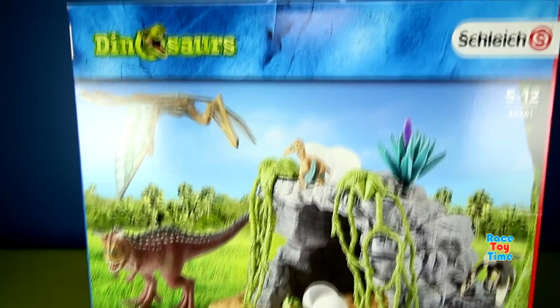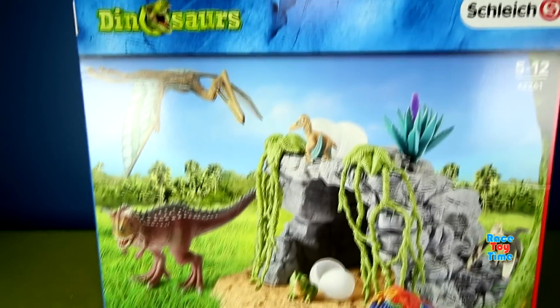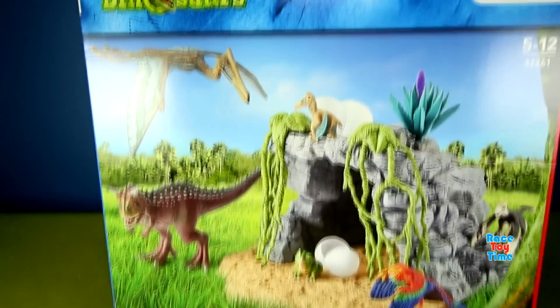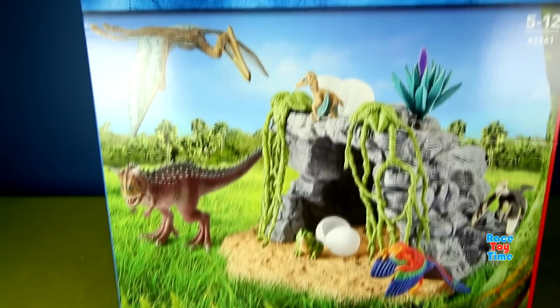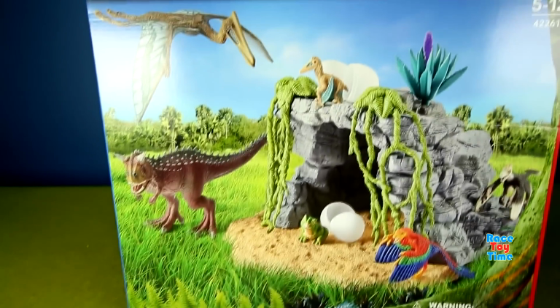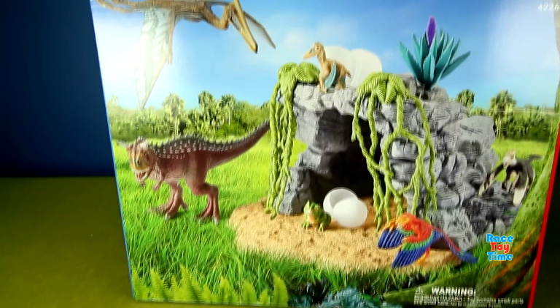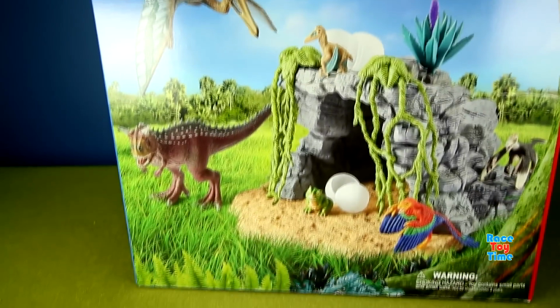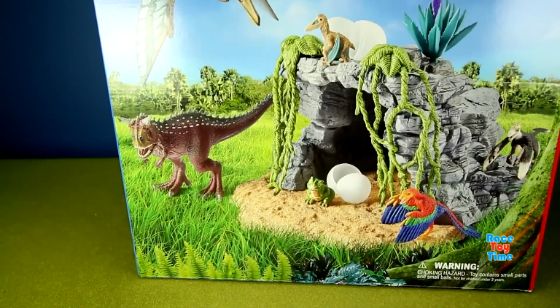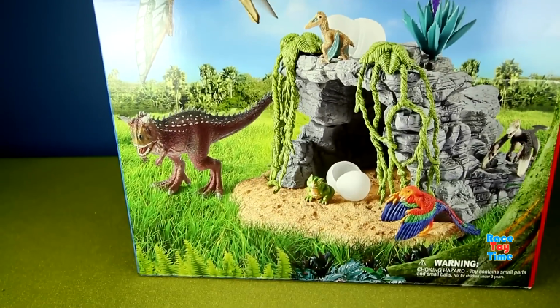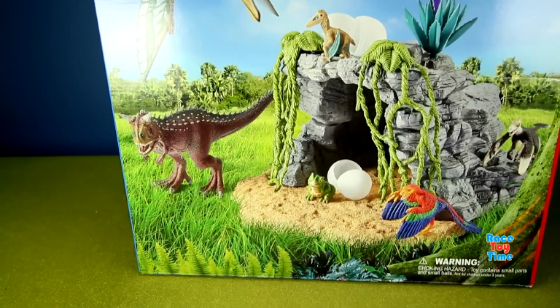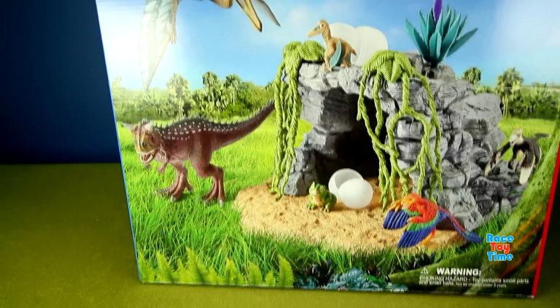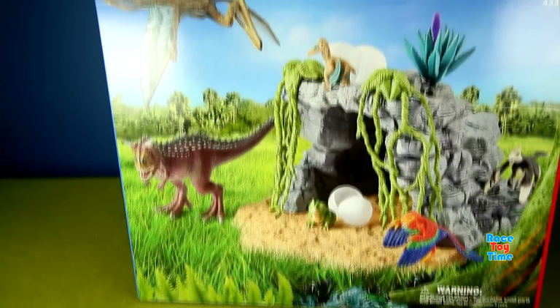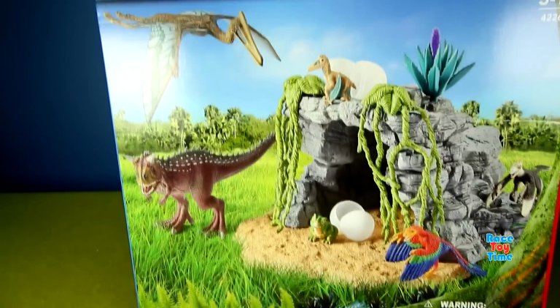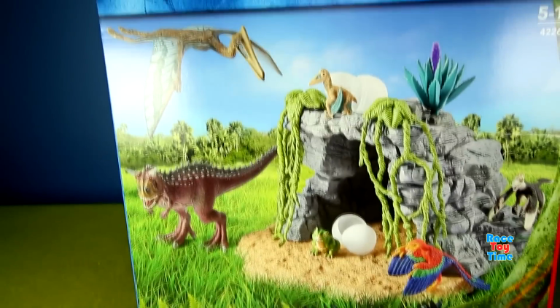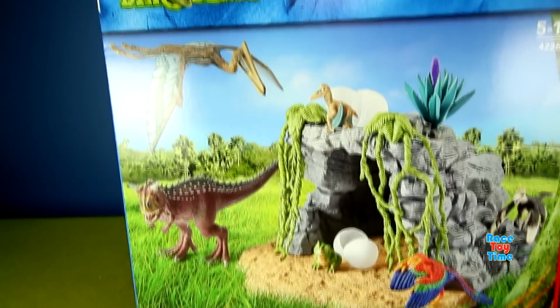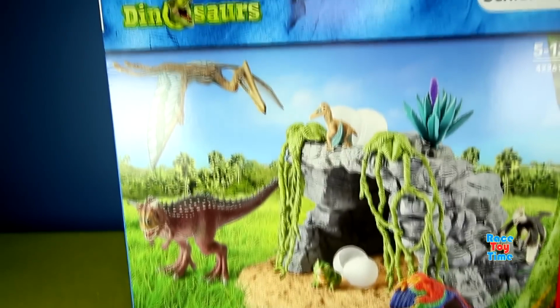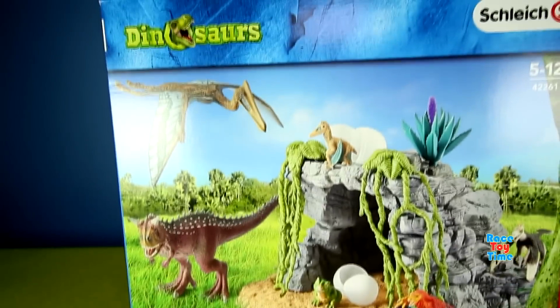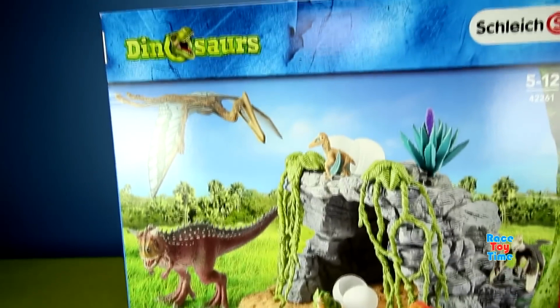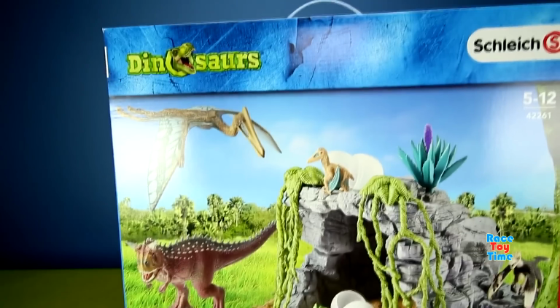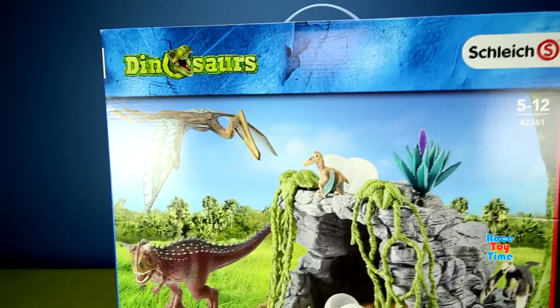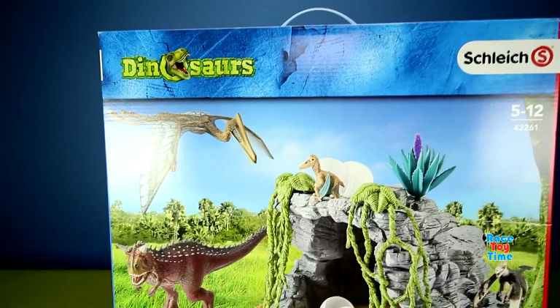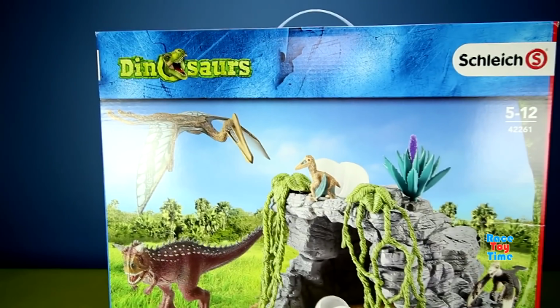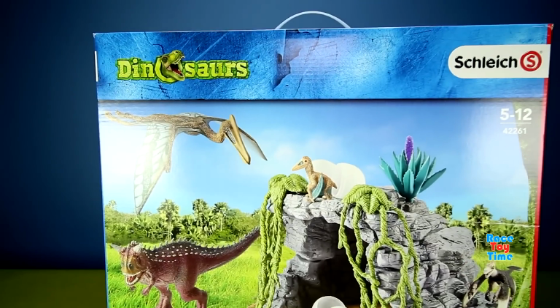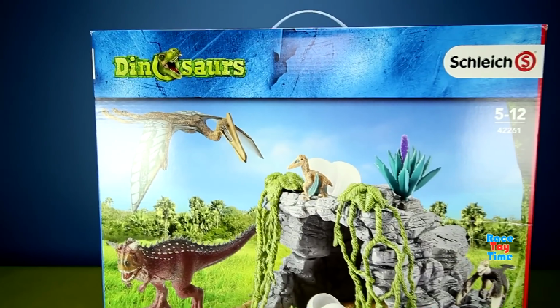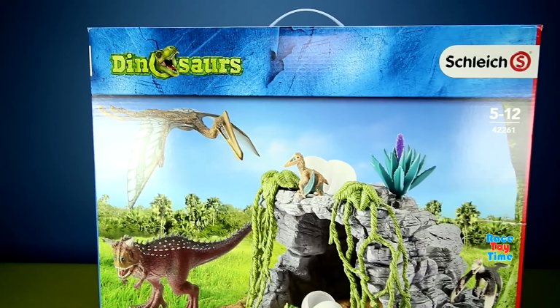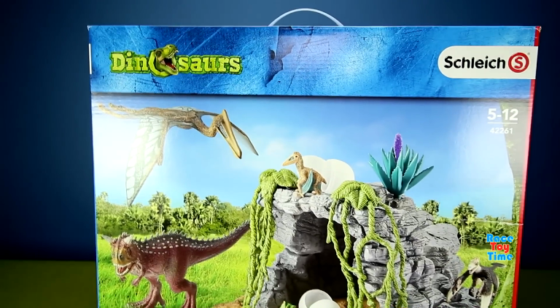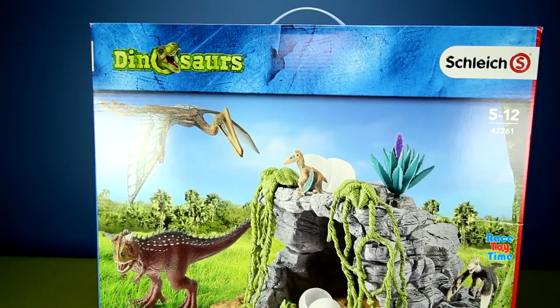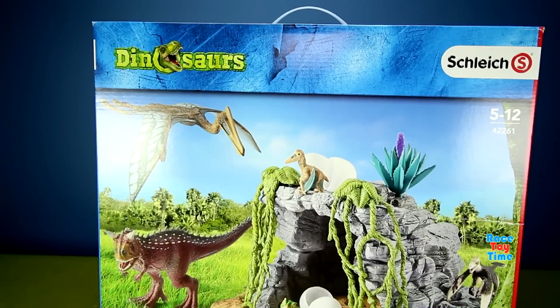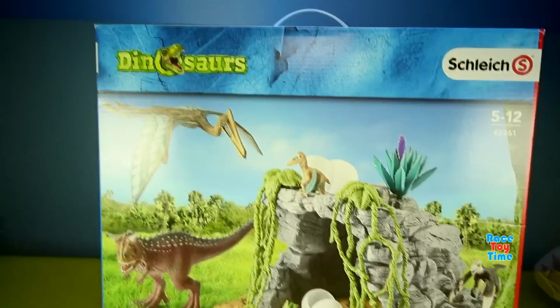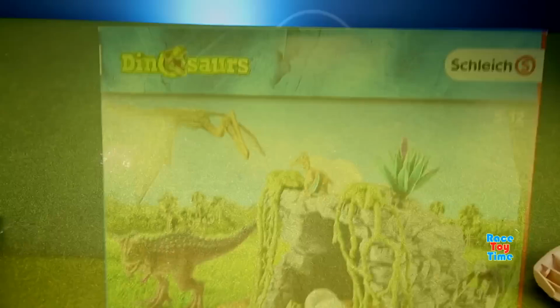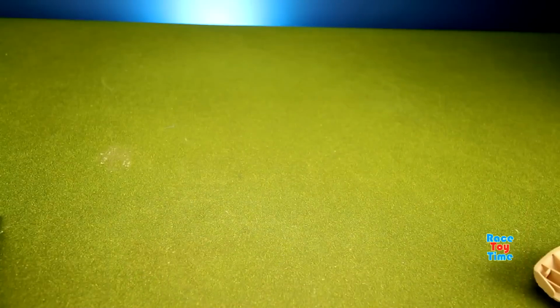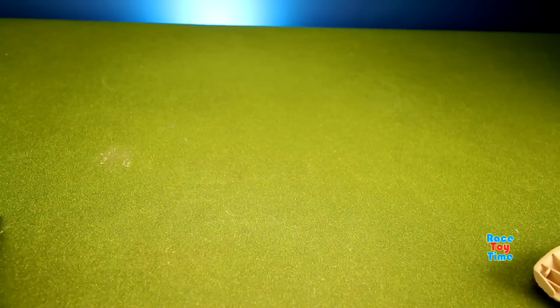Hi guys, RaceAtime here. Today I'm going to show you this Dinosaur's Cave by Schlage.